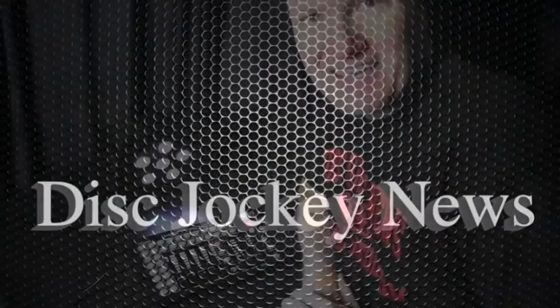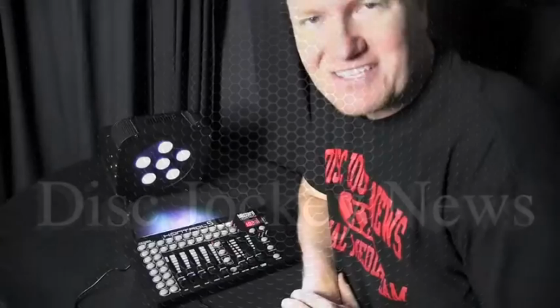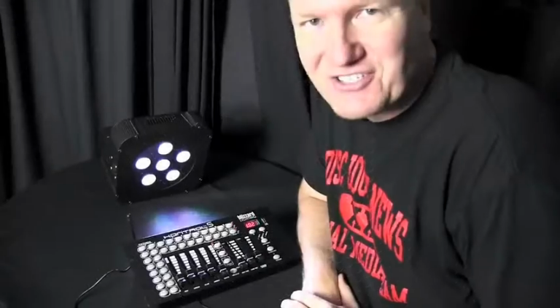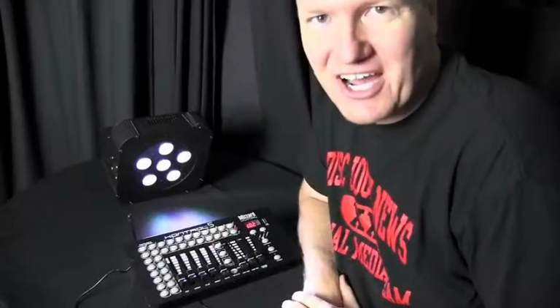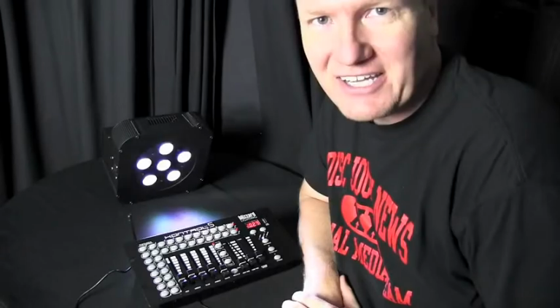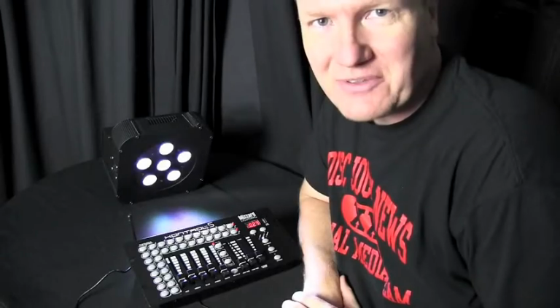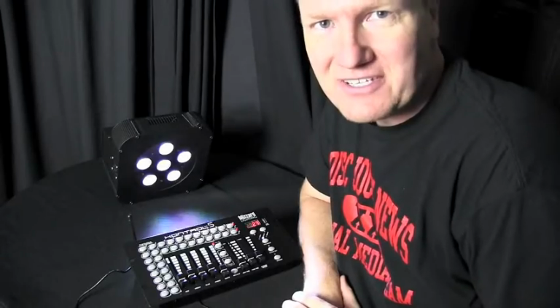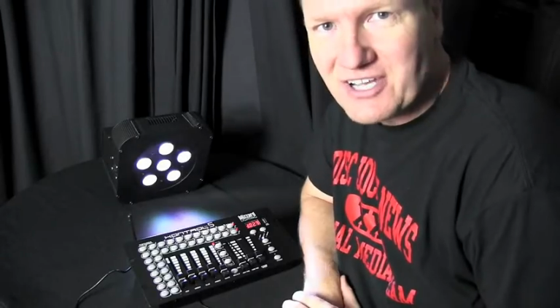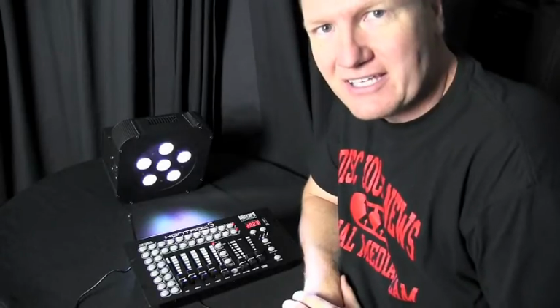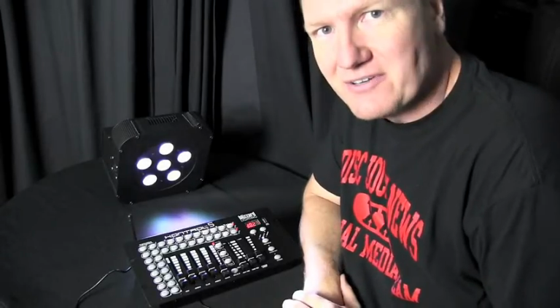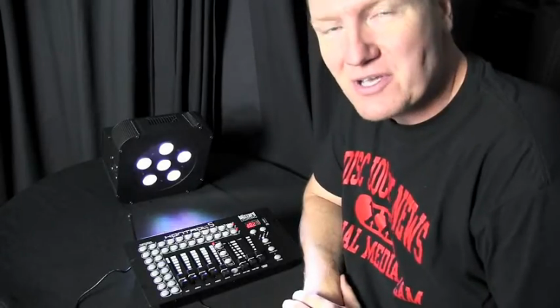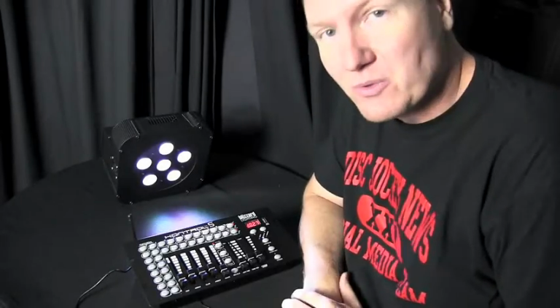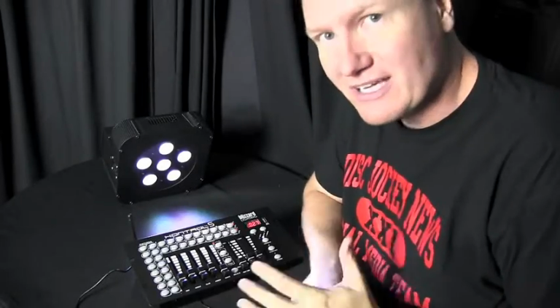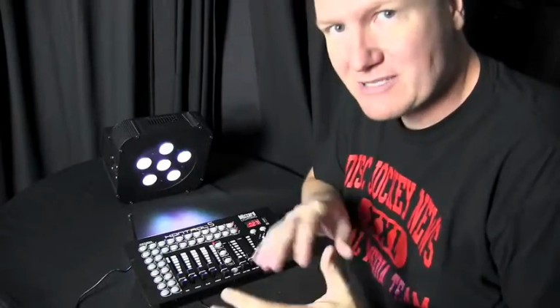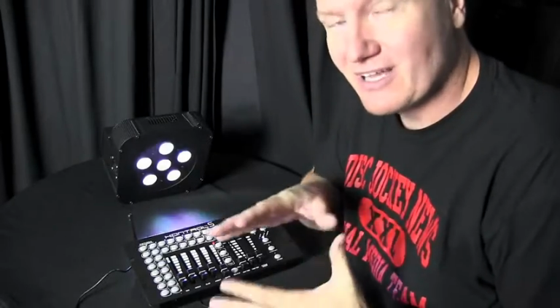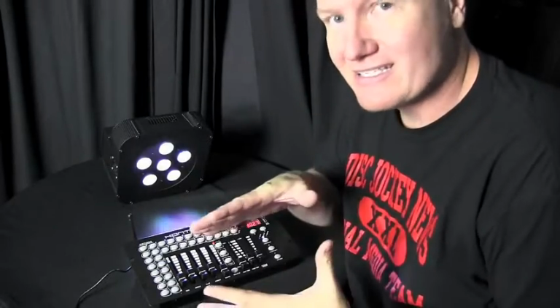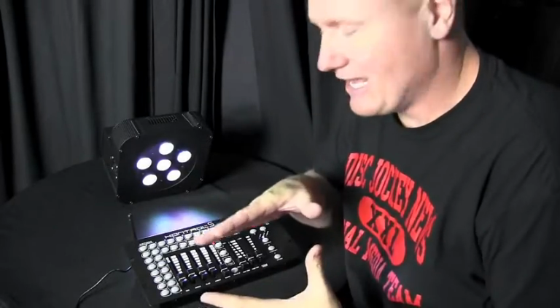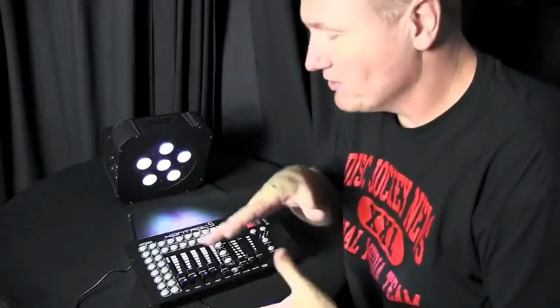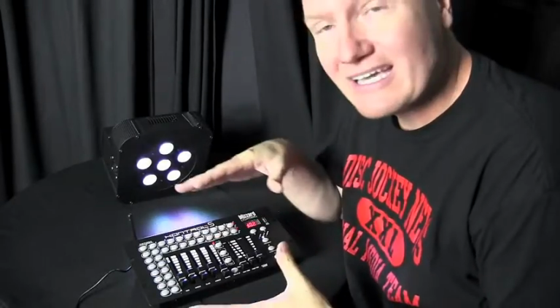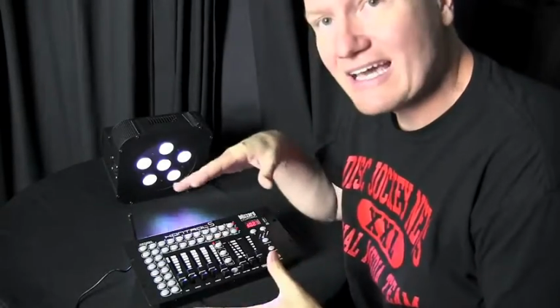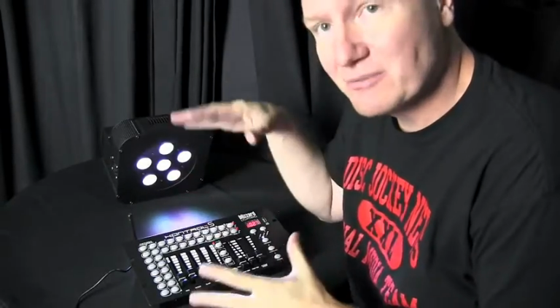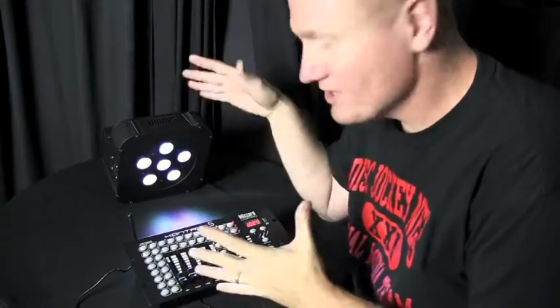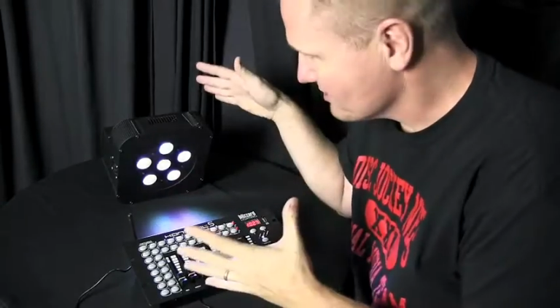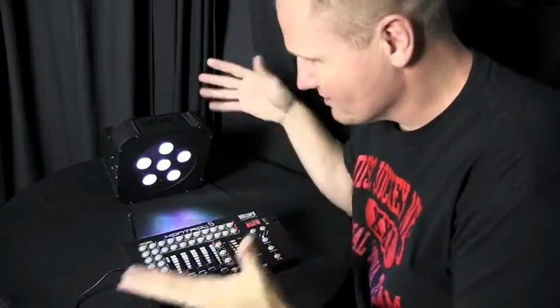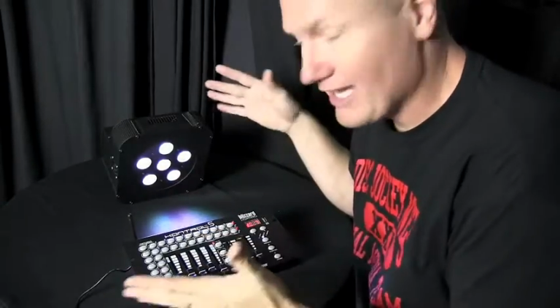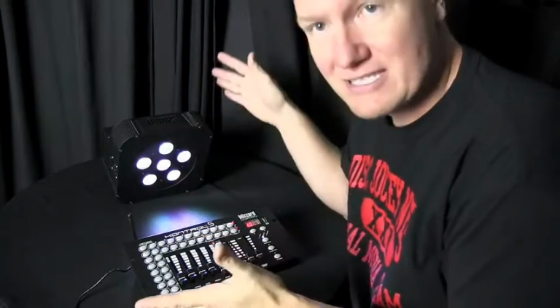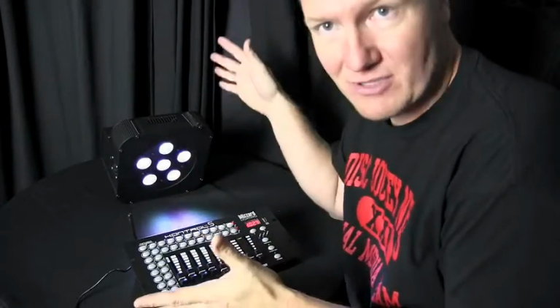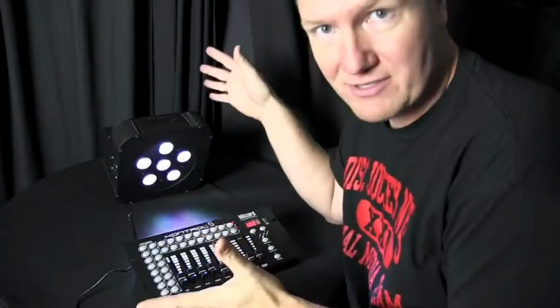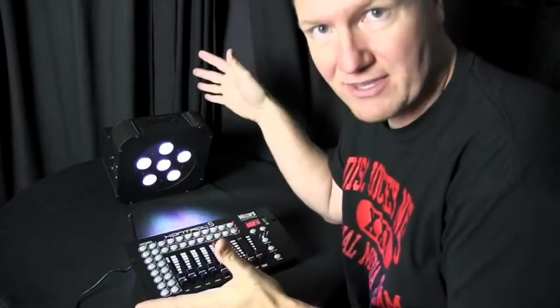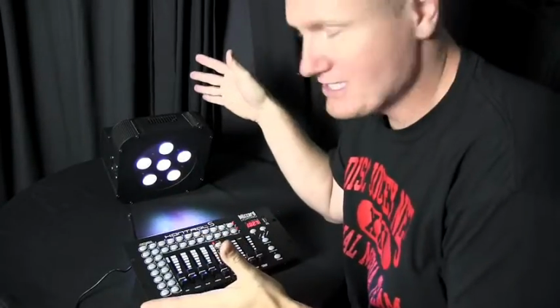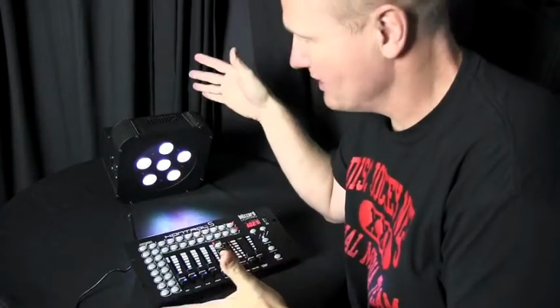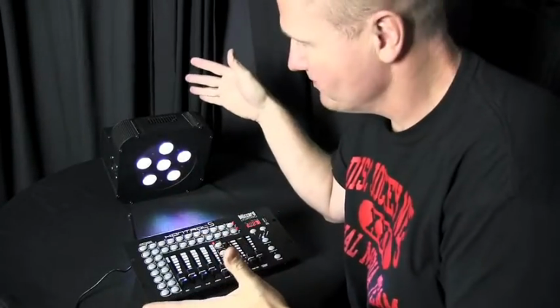This is John Young with the Disc Jockey News. We're looking at some lighting today — specifically the Blizzard lights and Blizzard things right here.